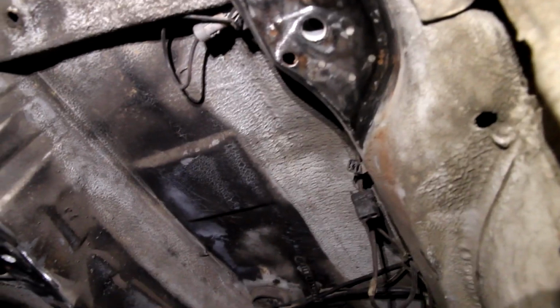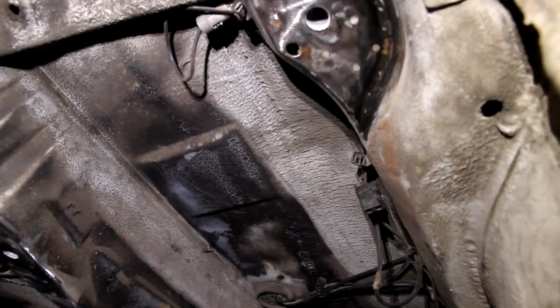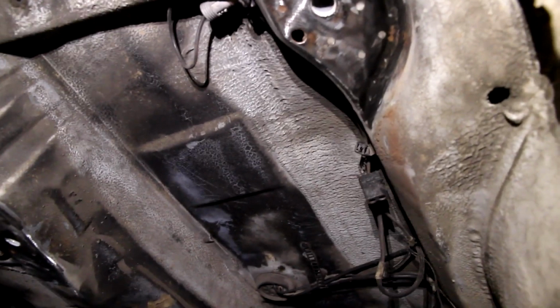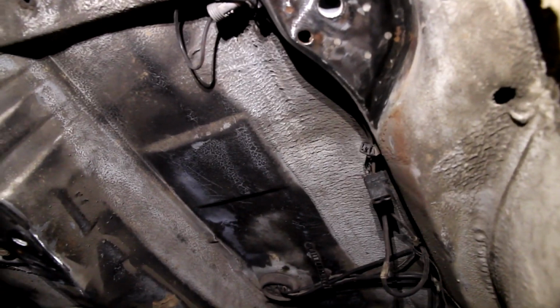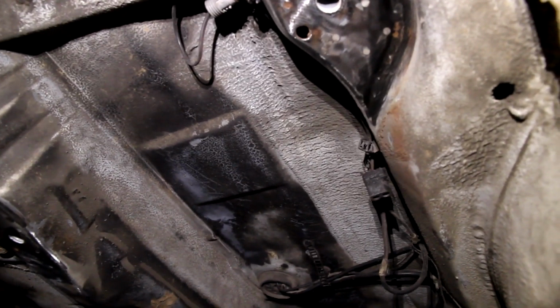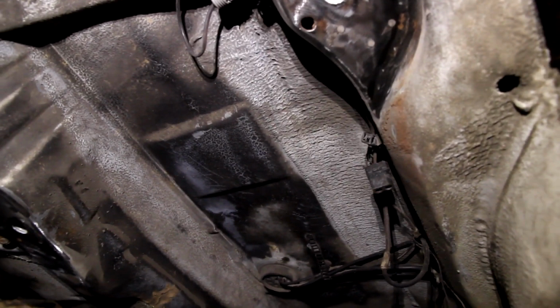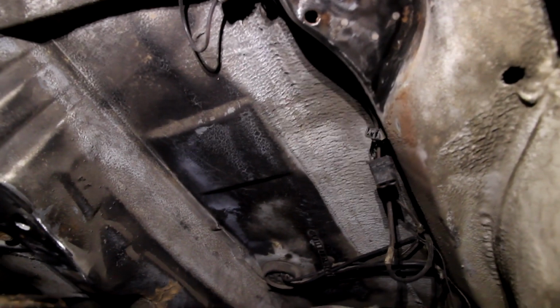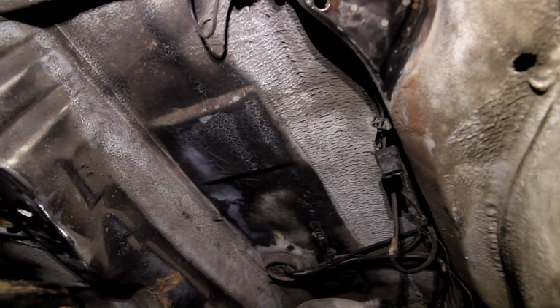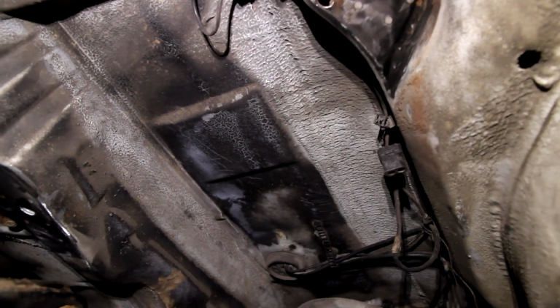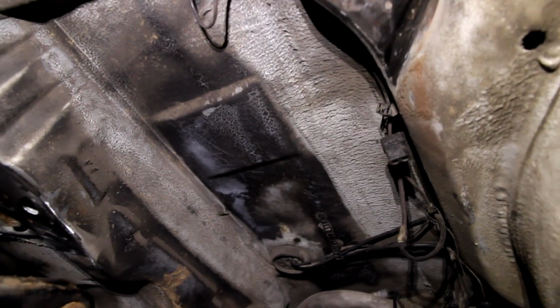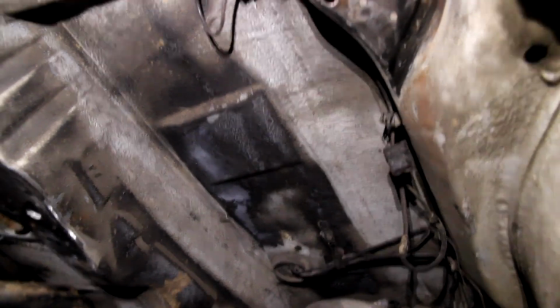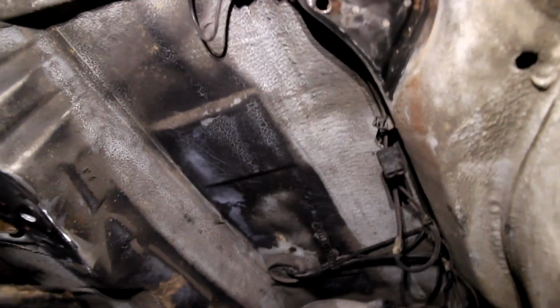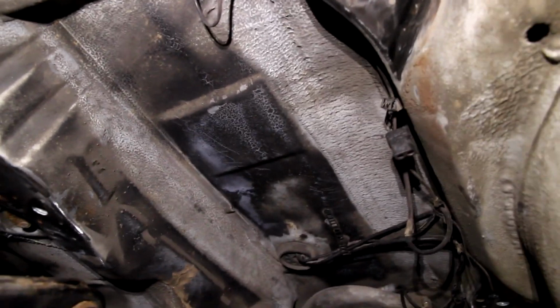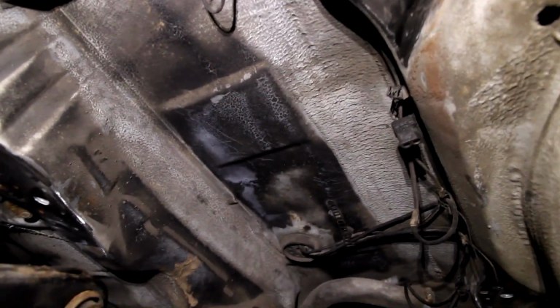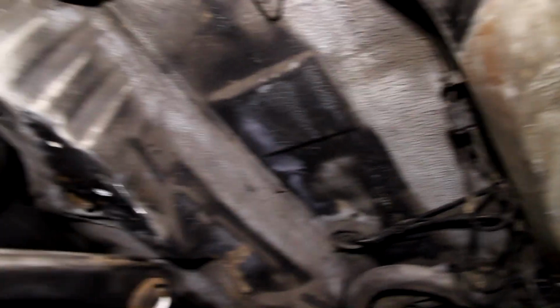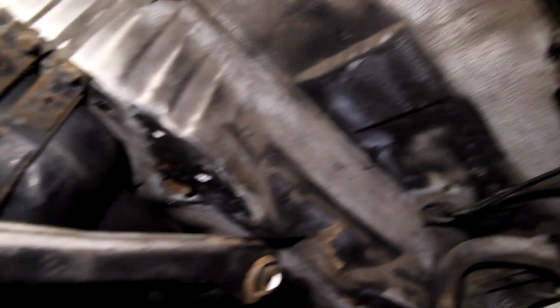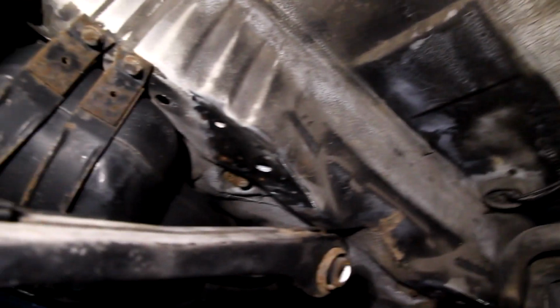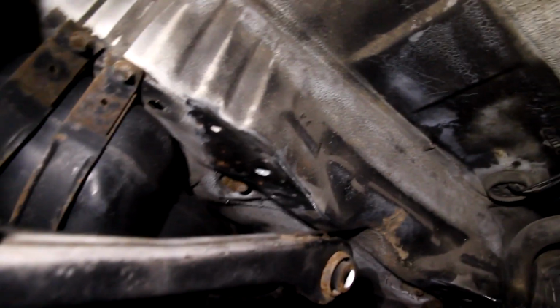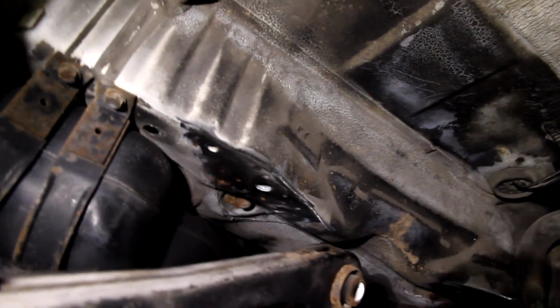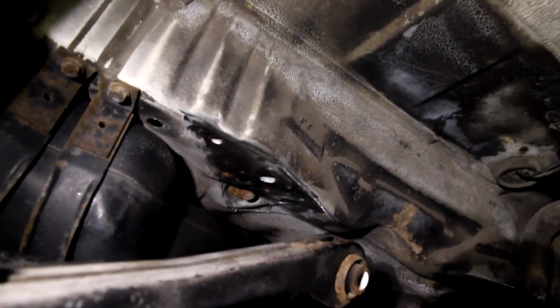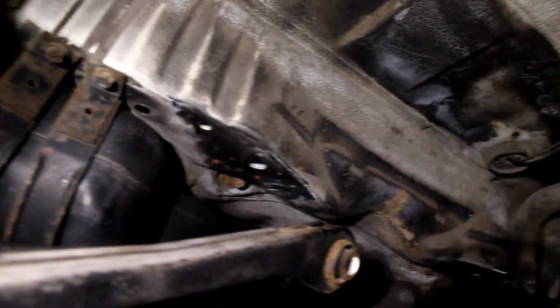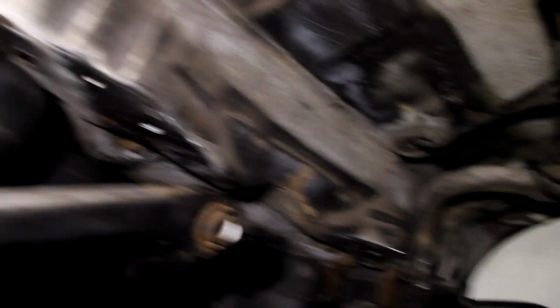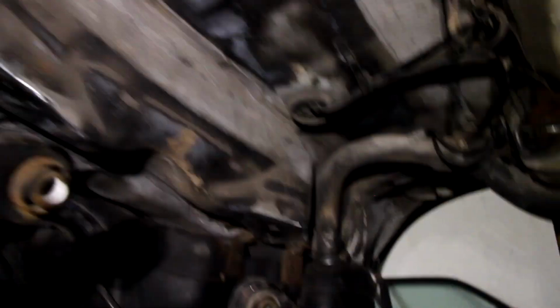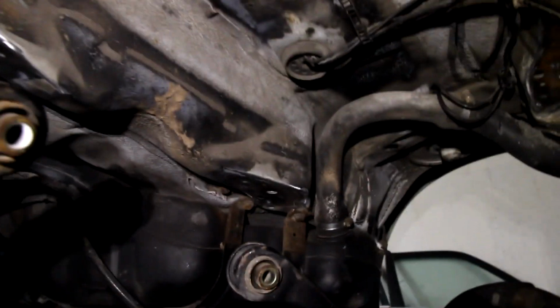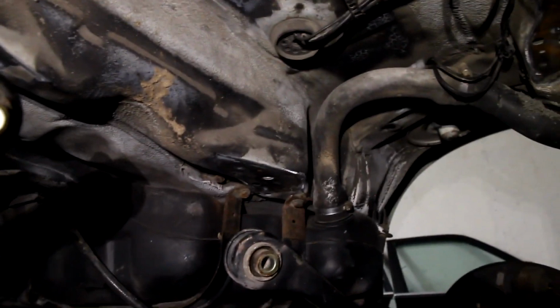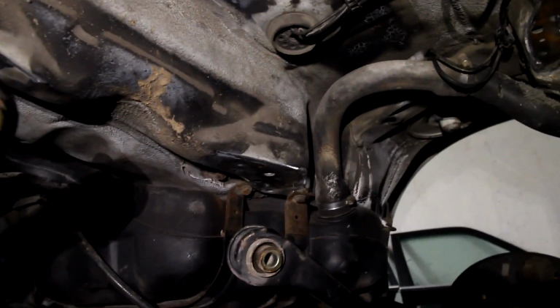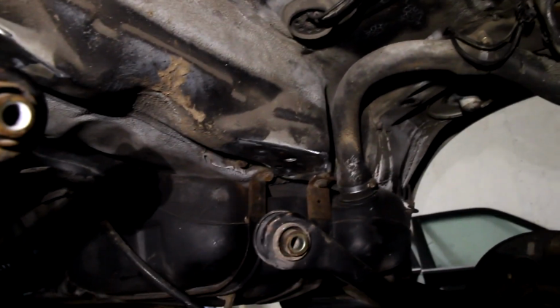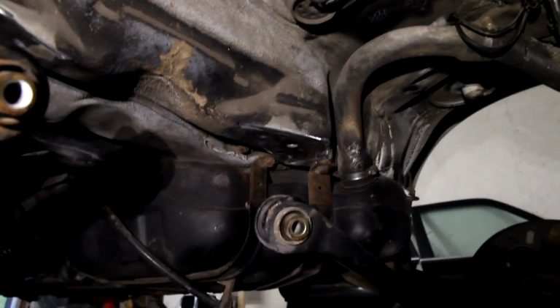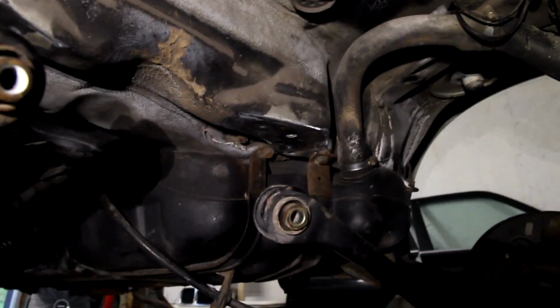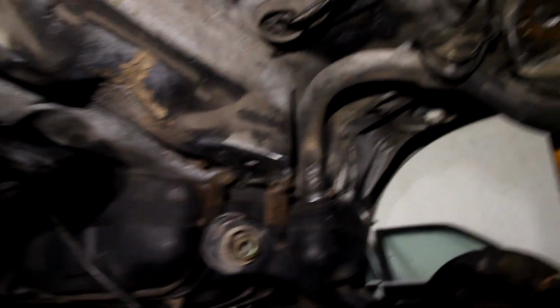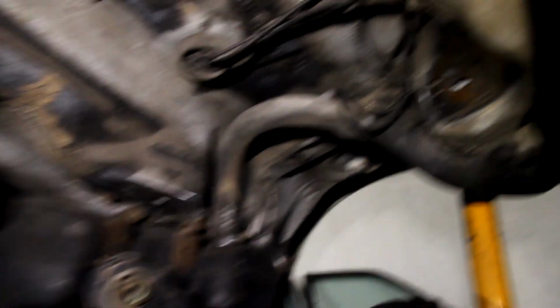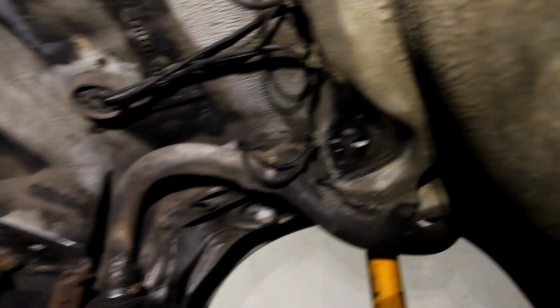So the next thing to do is grind off all the paint. We've got the four mounting areas ground back to bare metal — looking pretty good.